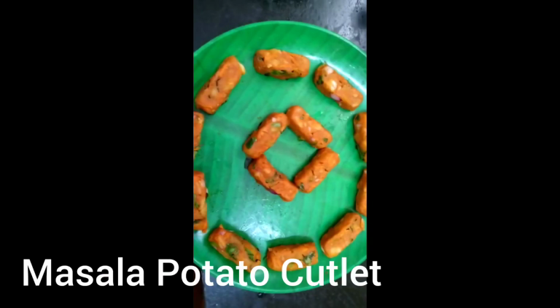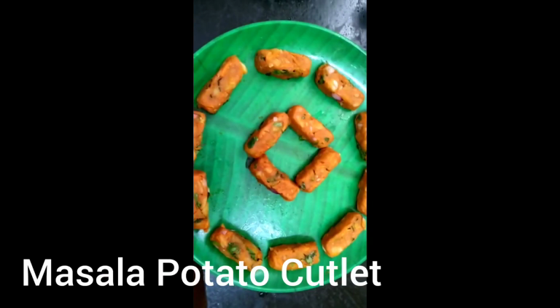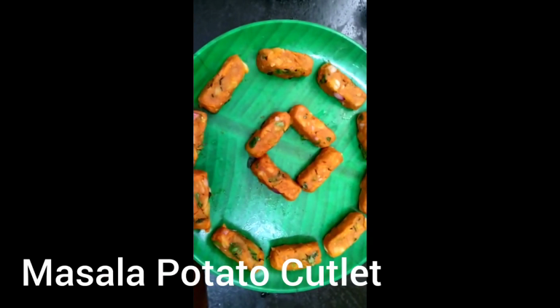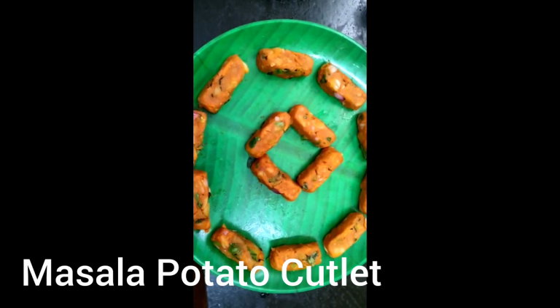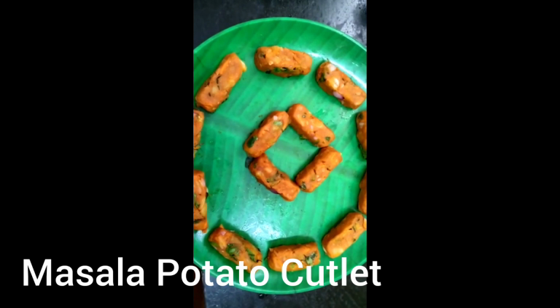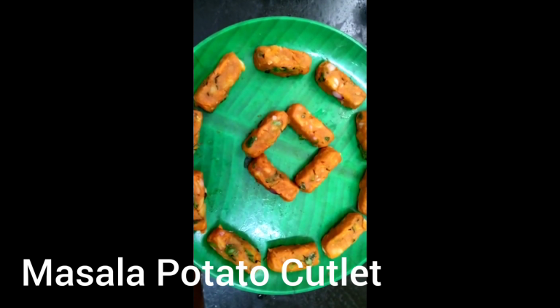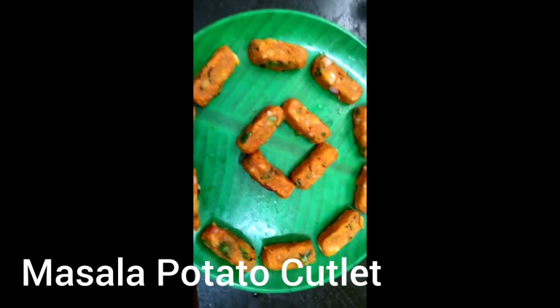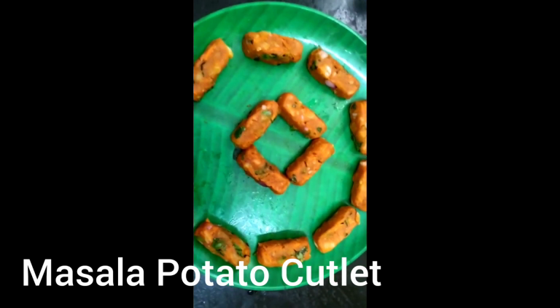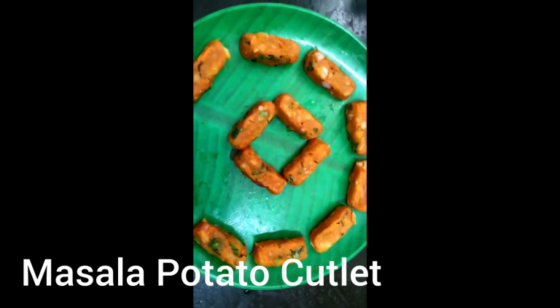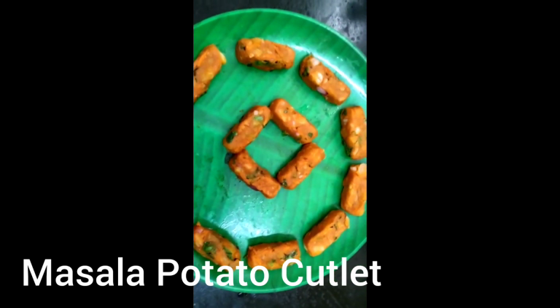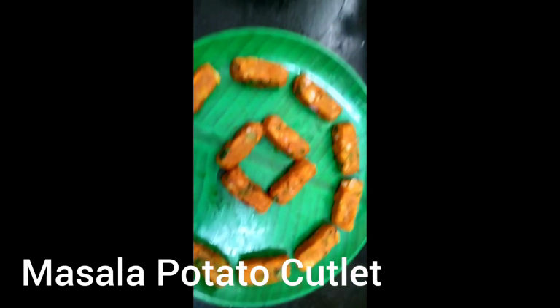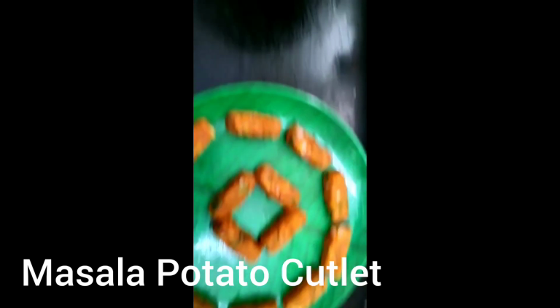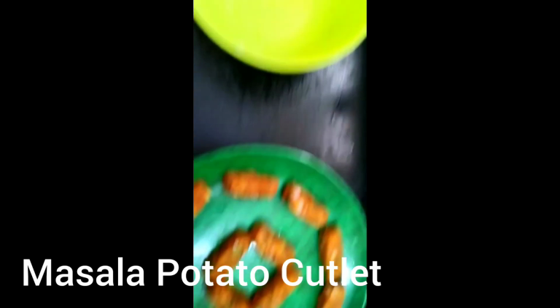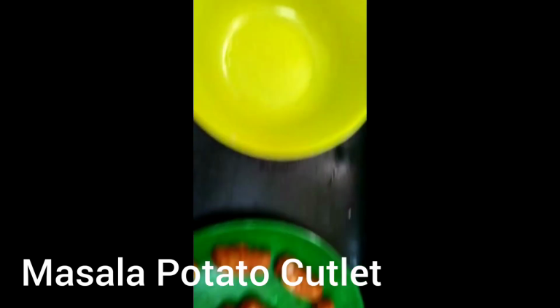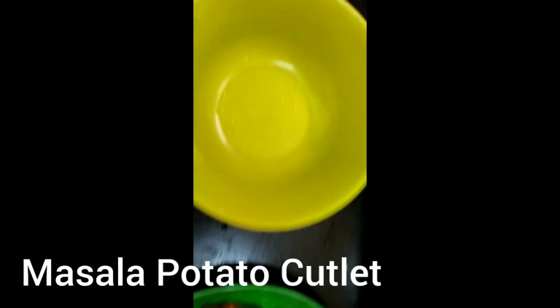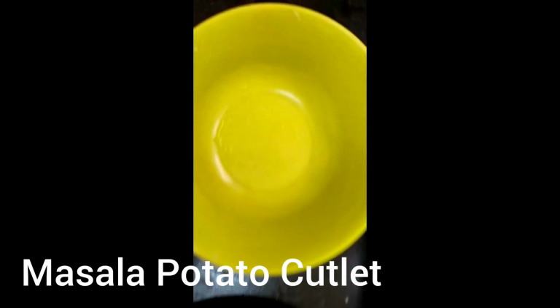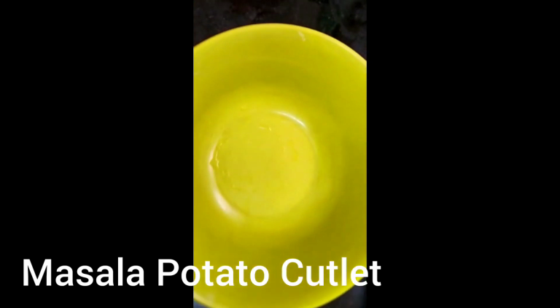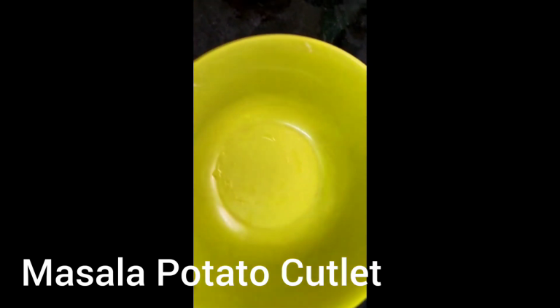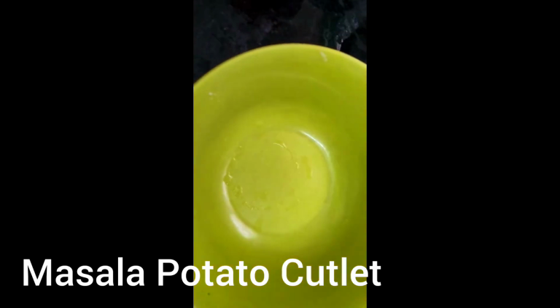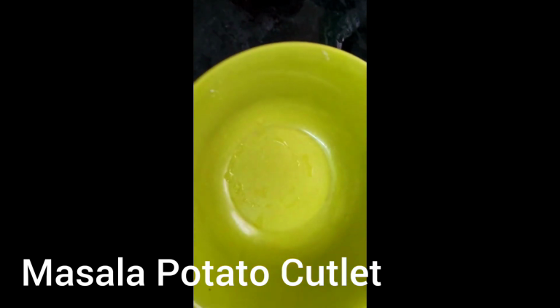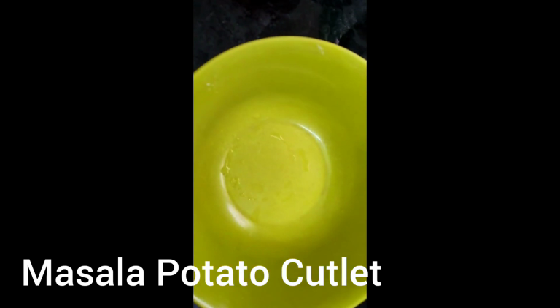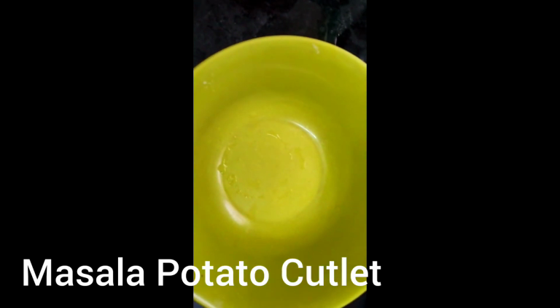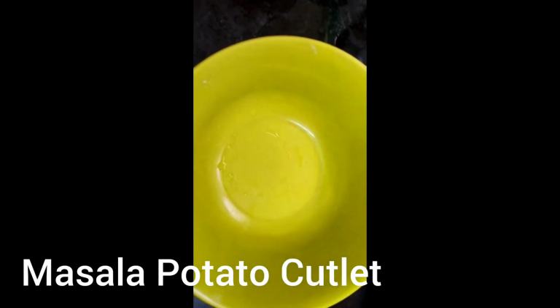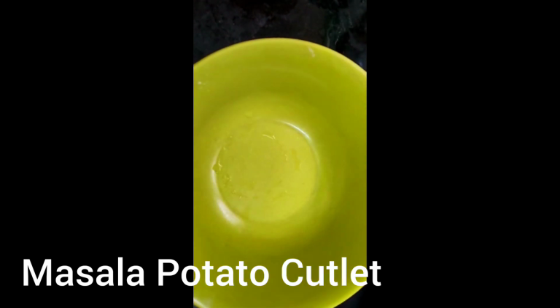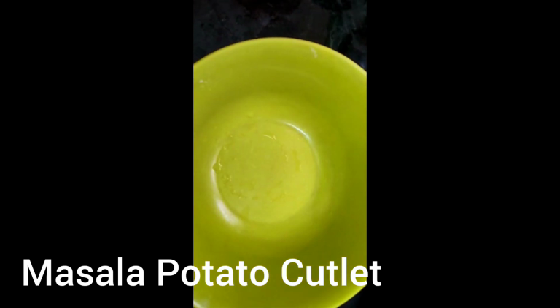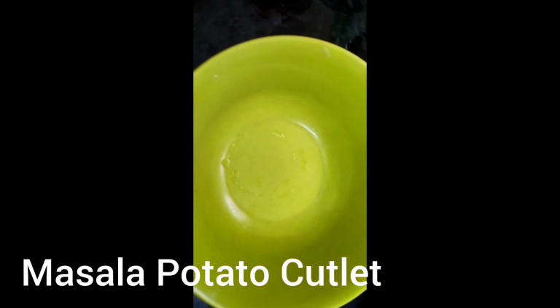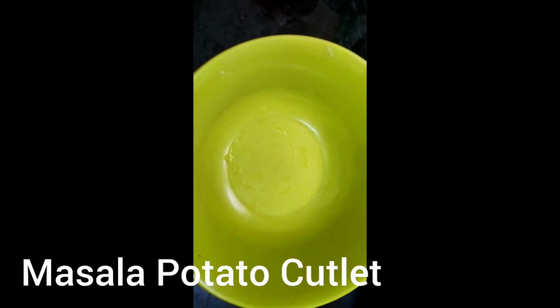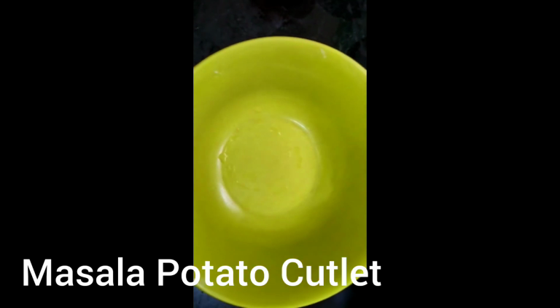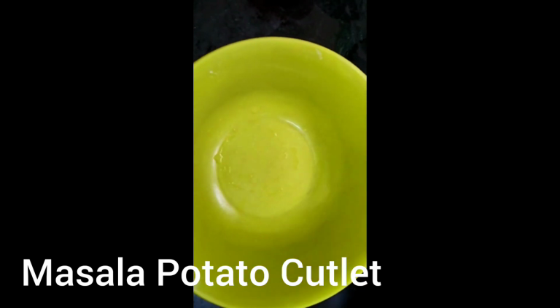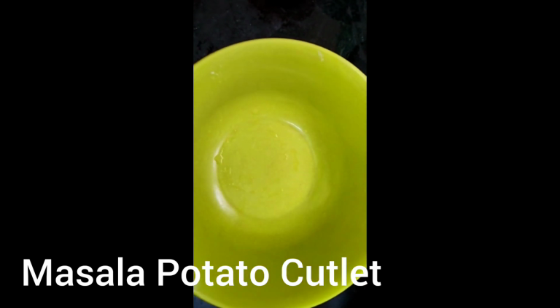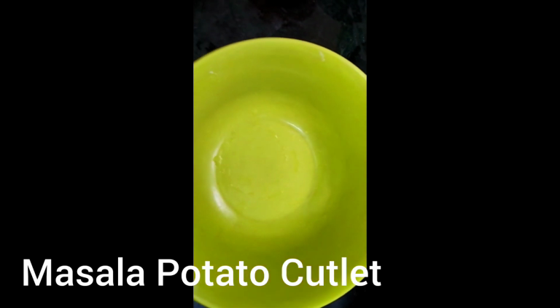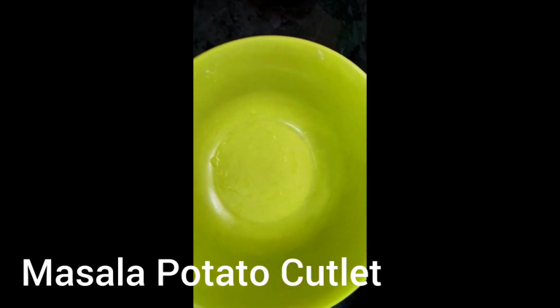We are ready to go to Maida and corn flour coating, and we are going to make a cutlet, friends.